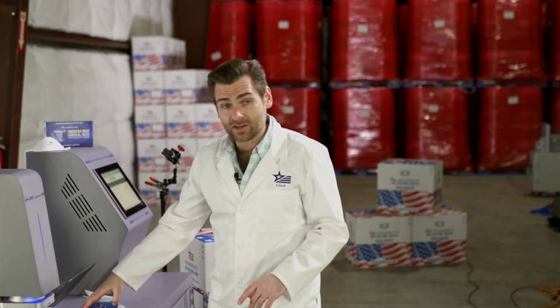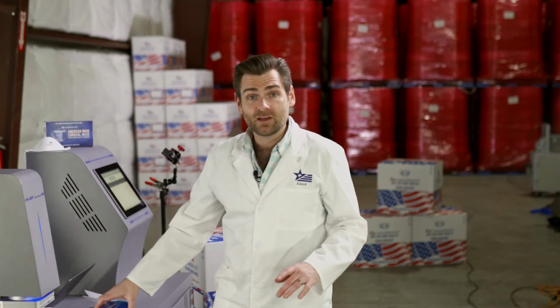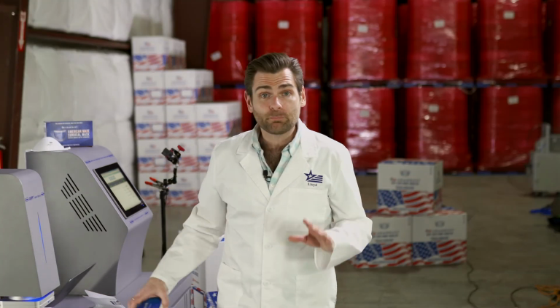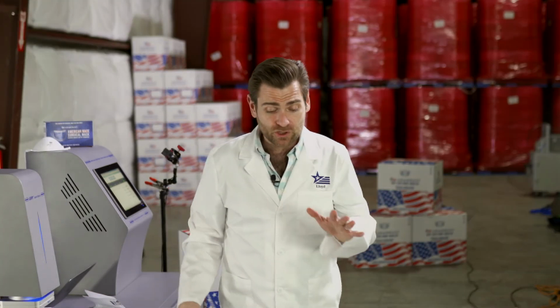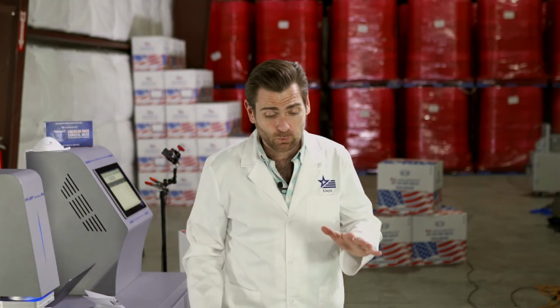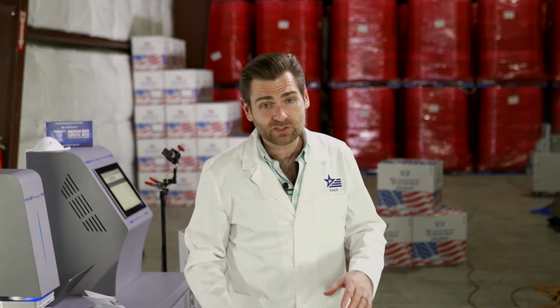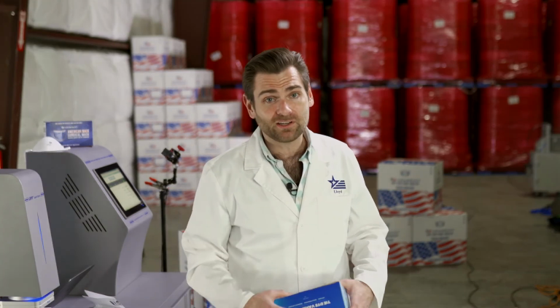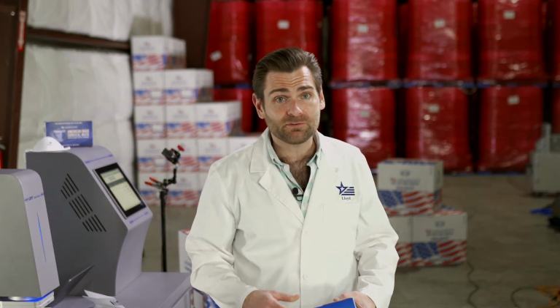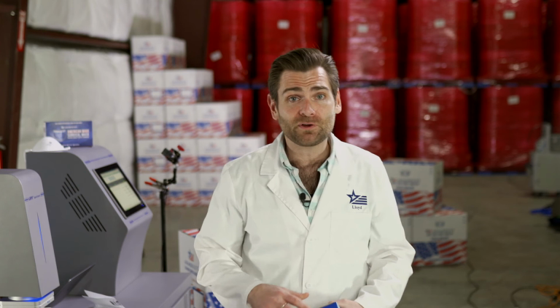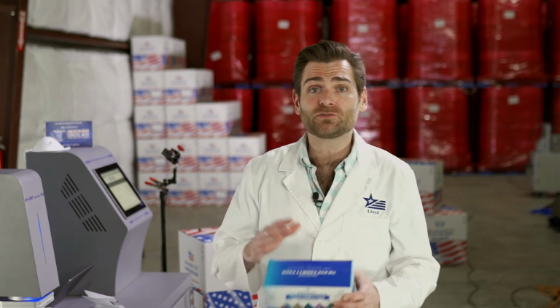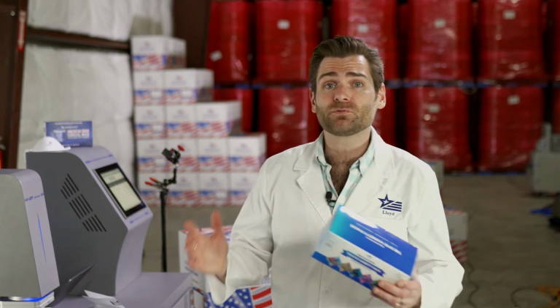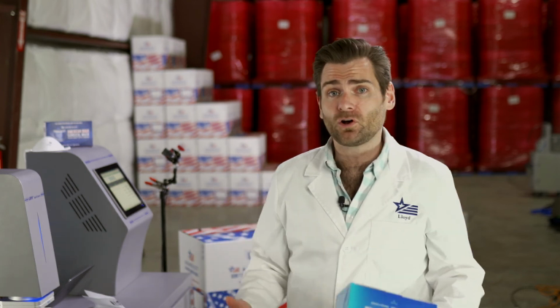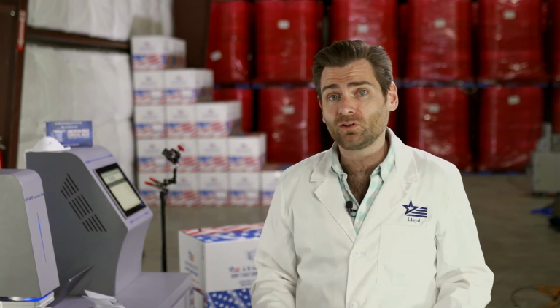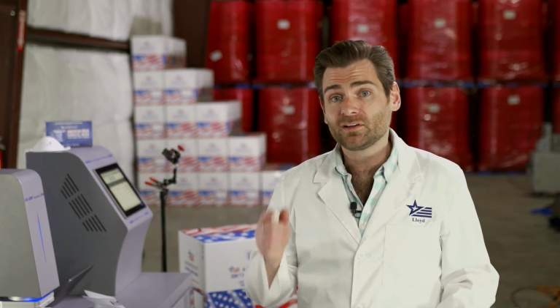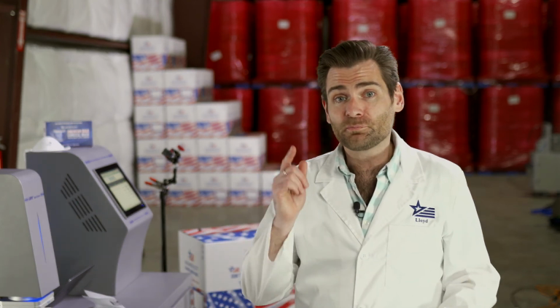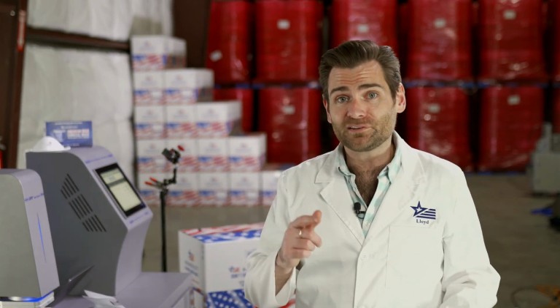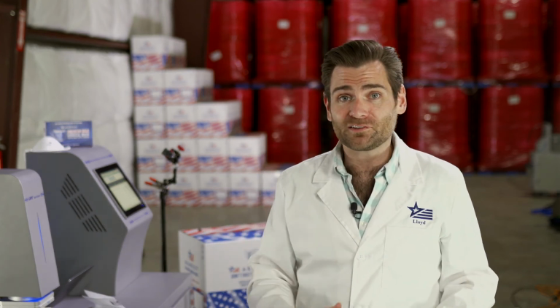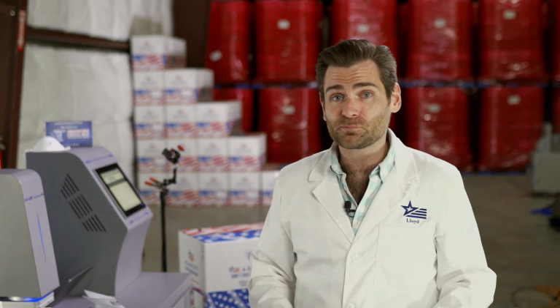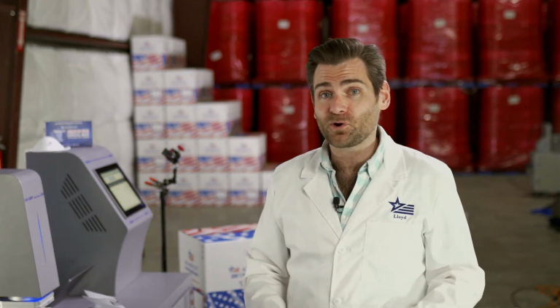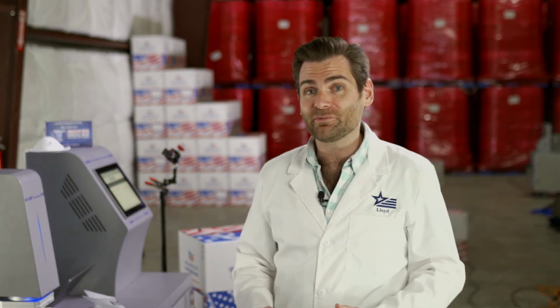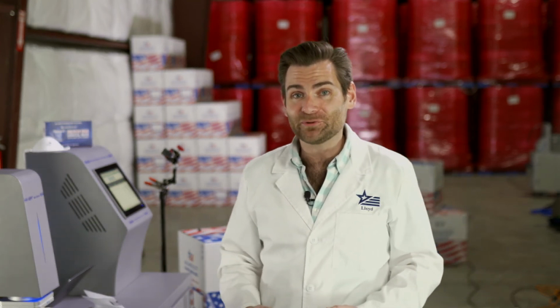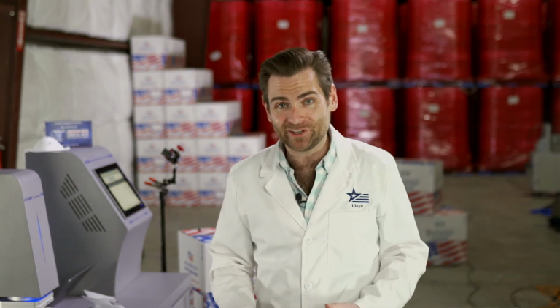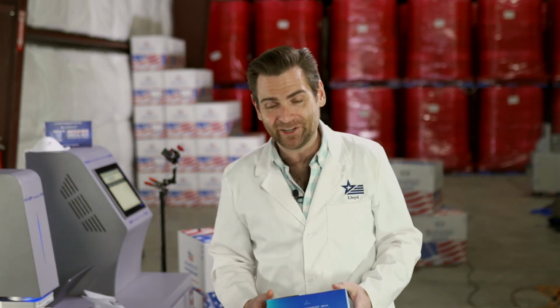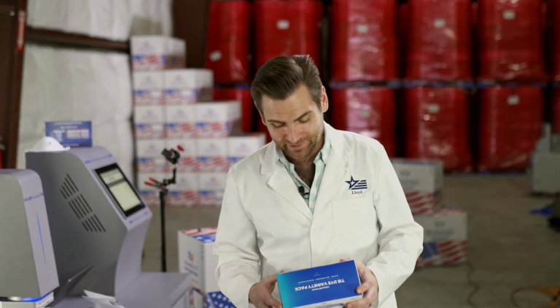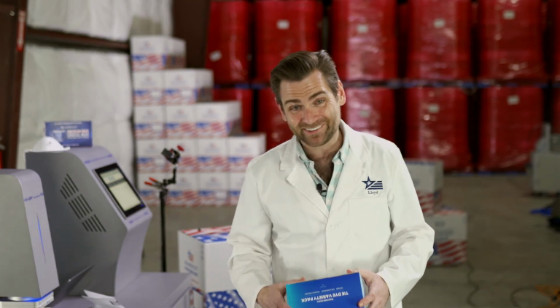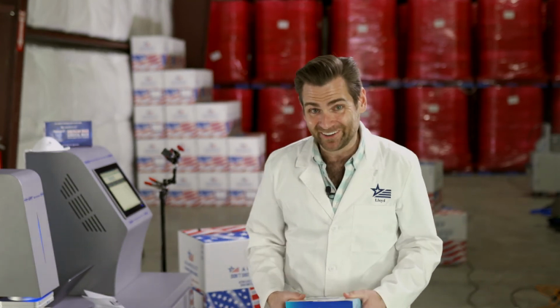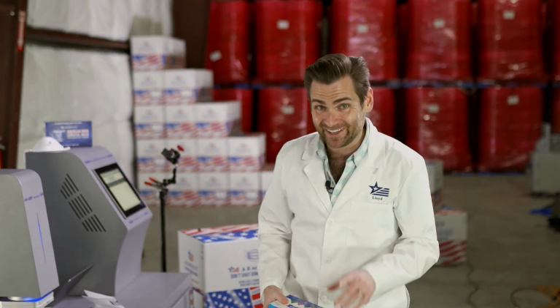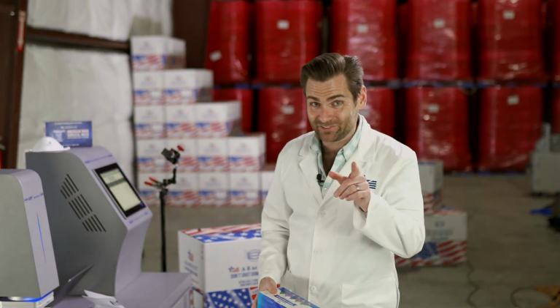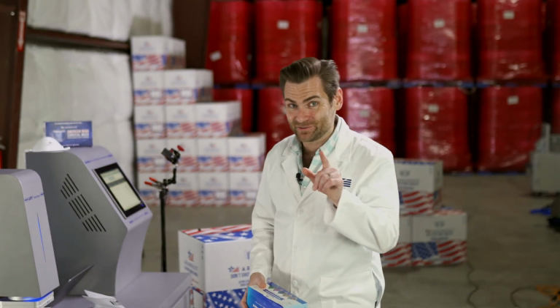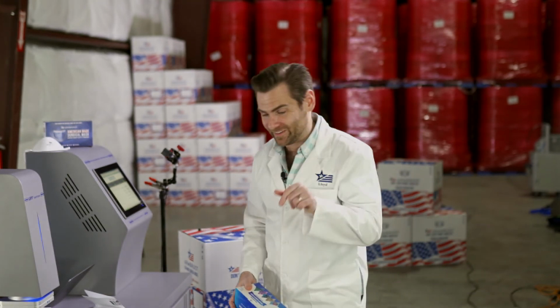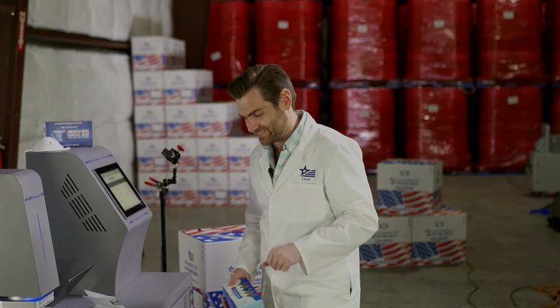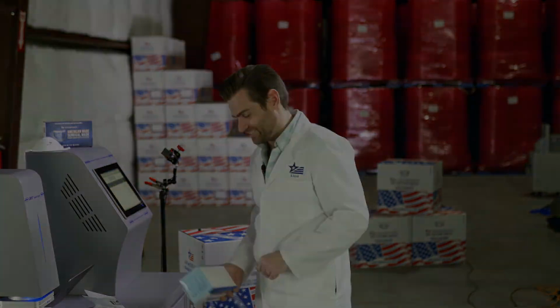All right, thanks guys — appreciate you watching. If you found this useful at all, please like and subscribe, it would help us a lot. I'll see you on the next test.